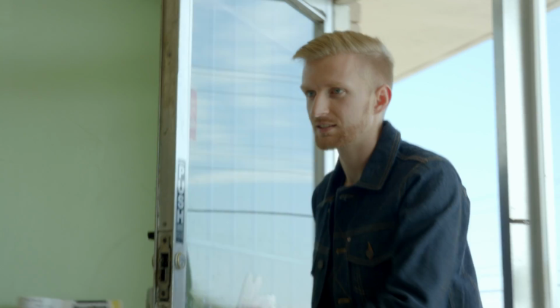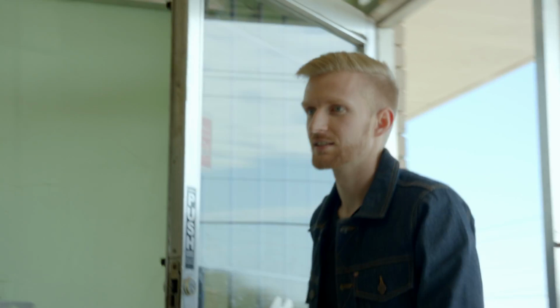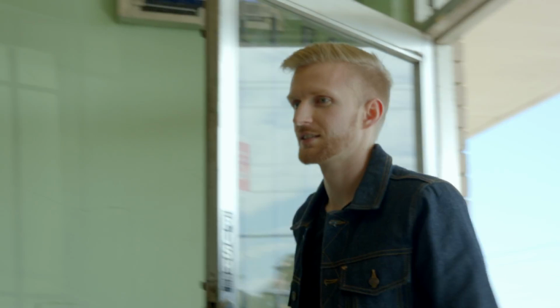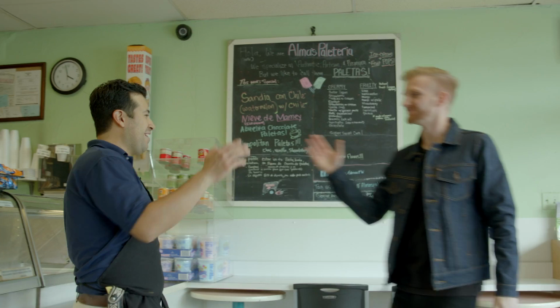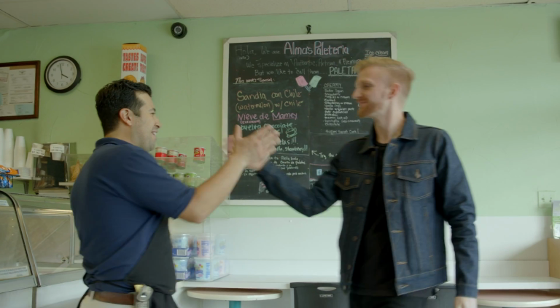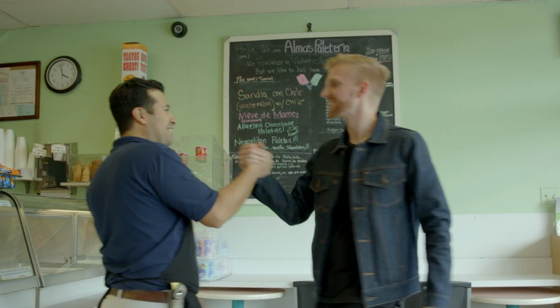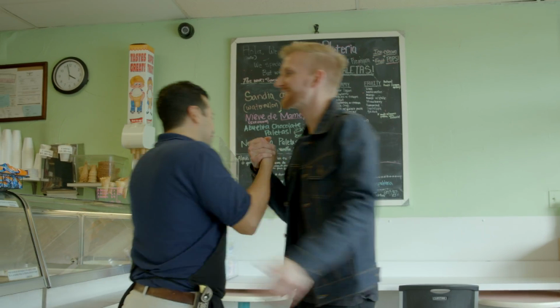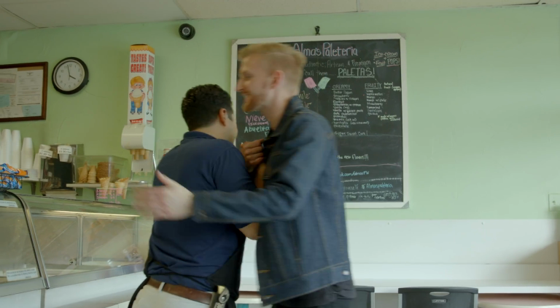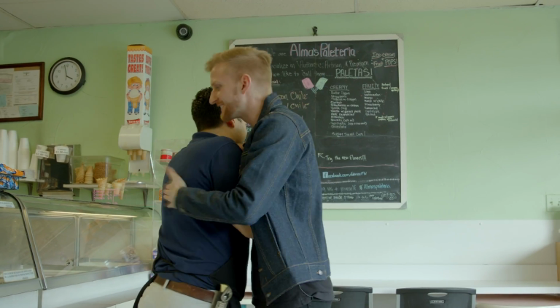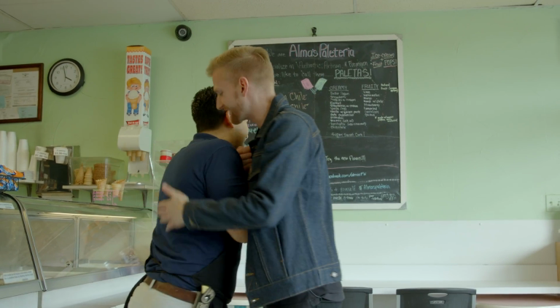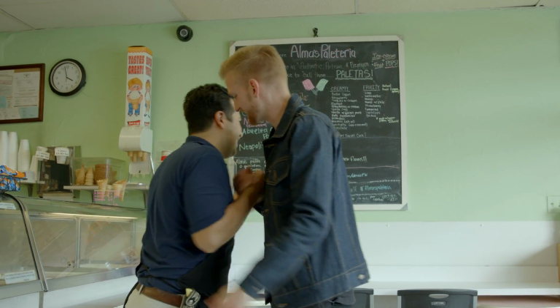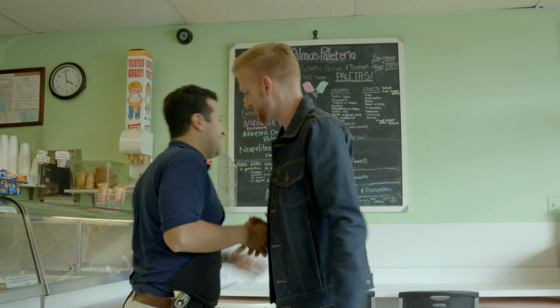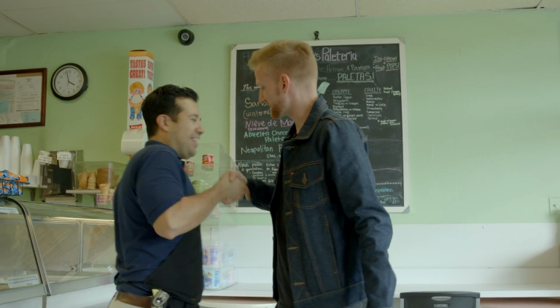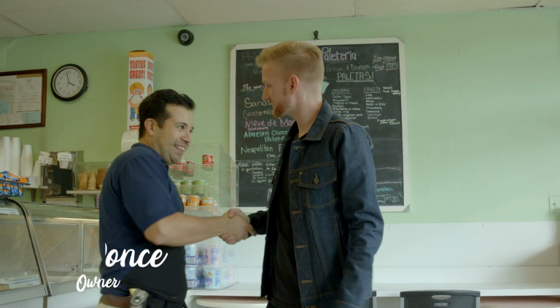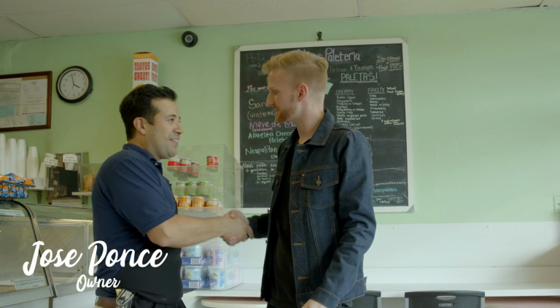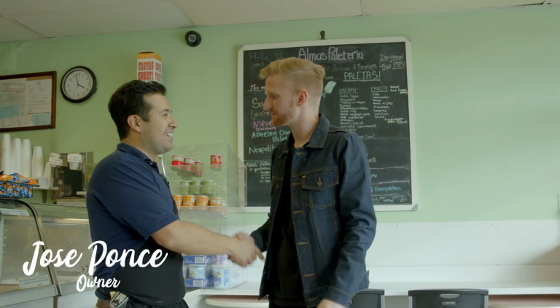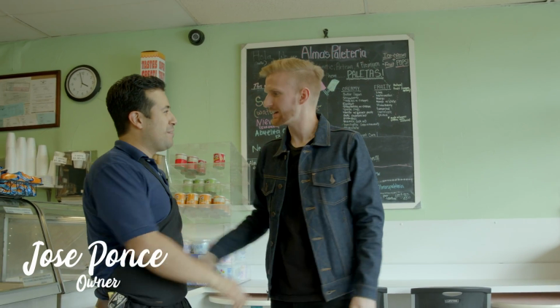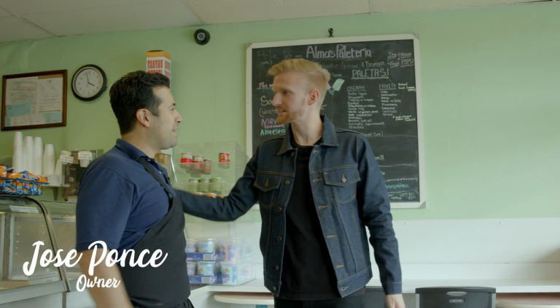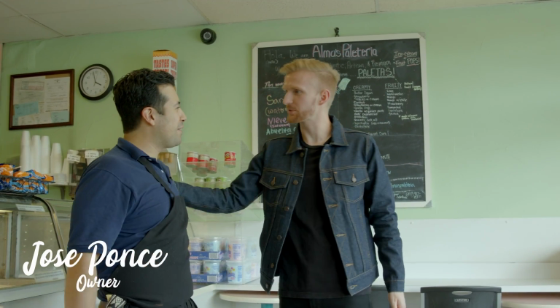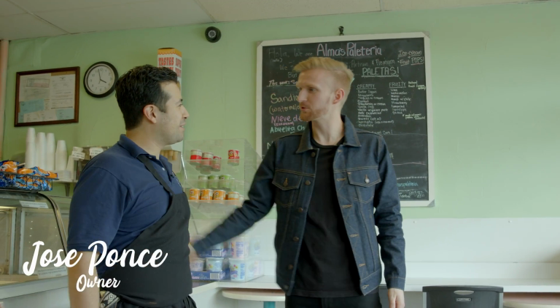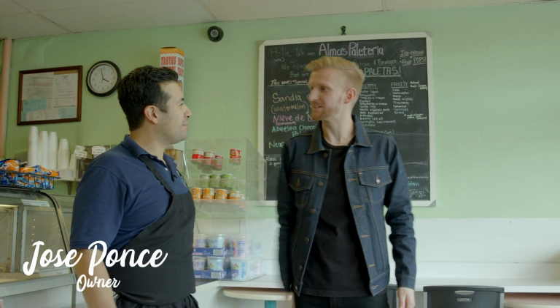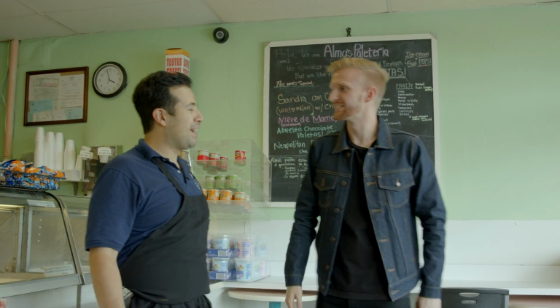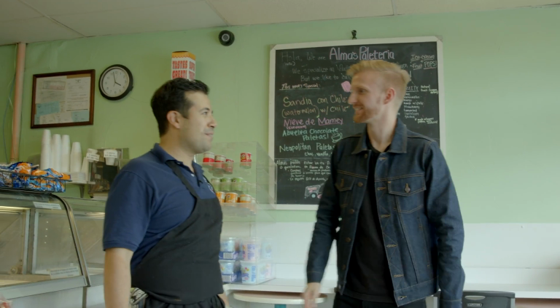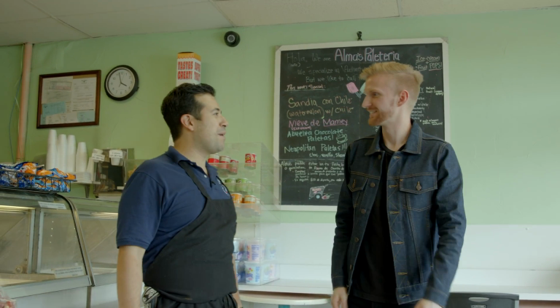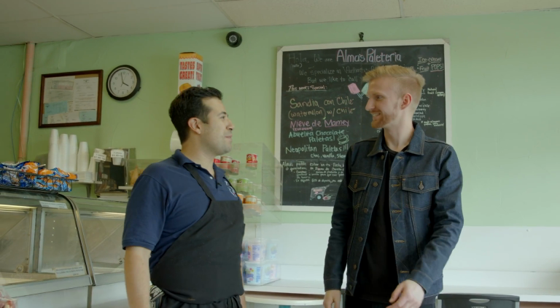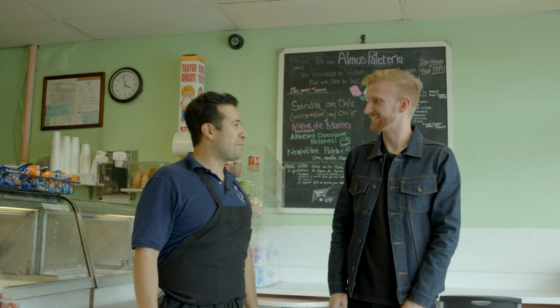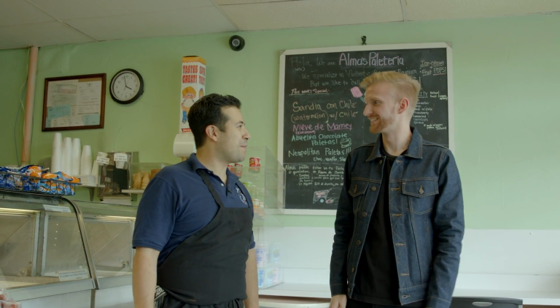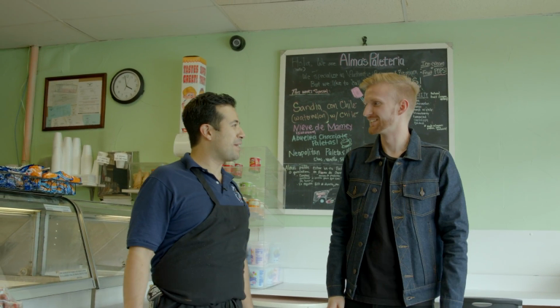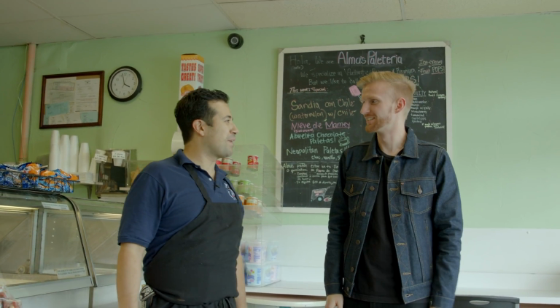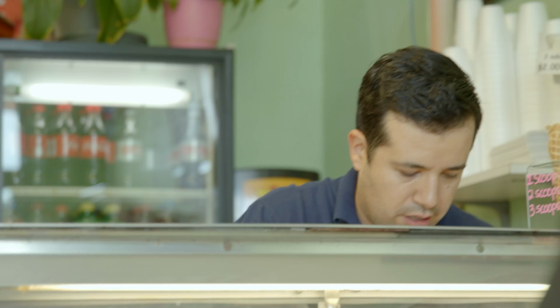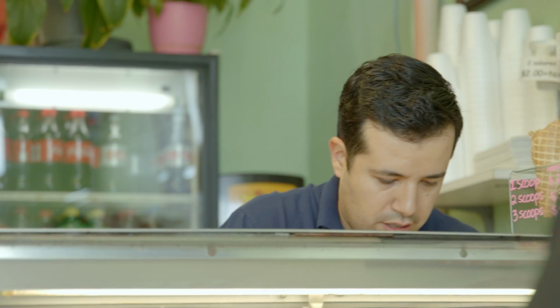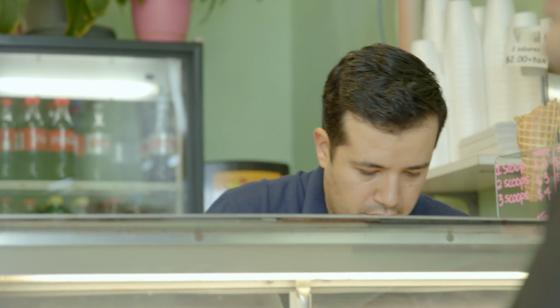Hey, what's up? Hey, Huero. How's it going? Good. Good to see you. Likewise. Man, thanks for having me. Hey, no problem. Thank you for coming.